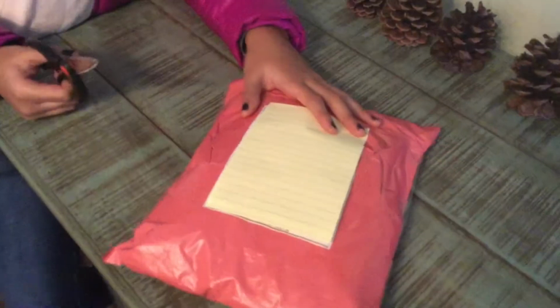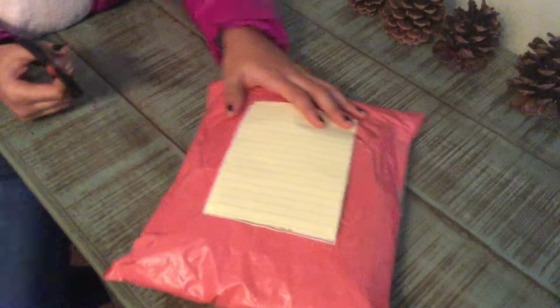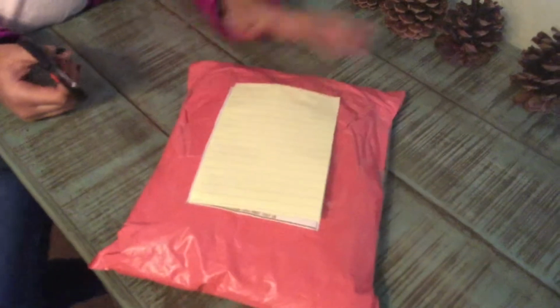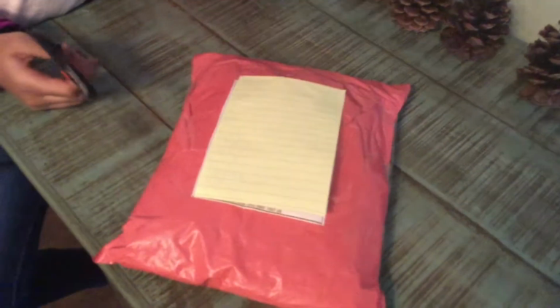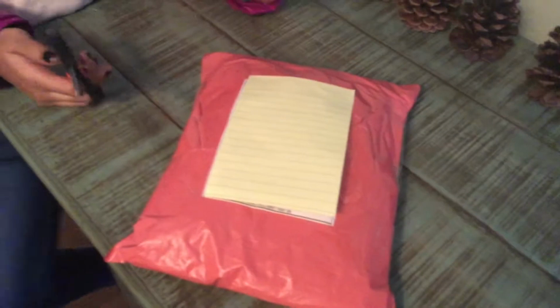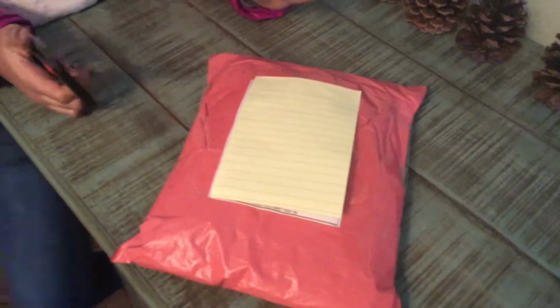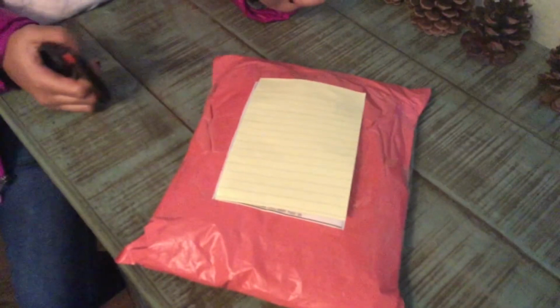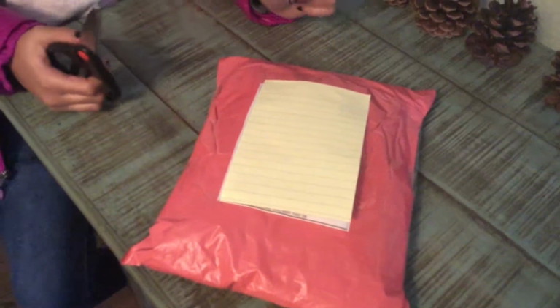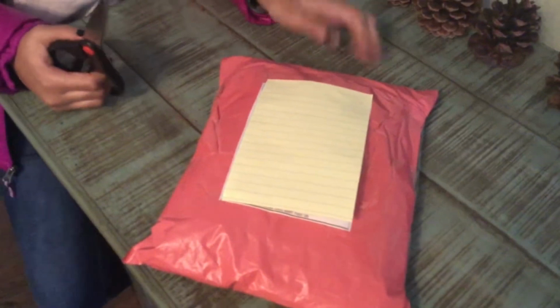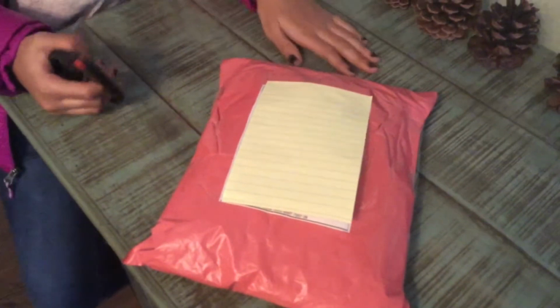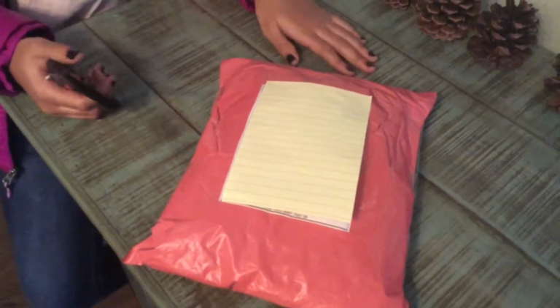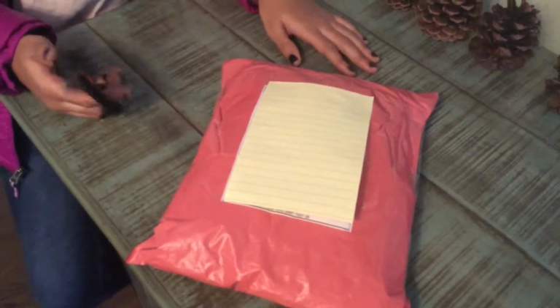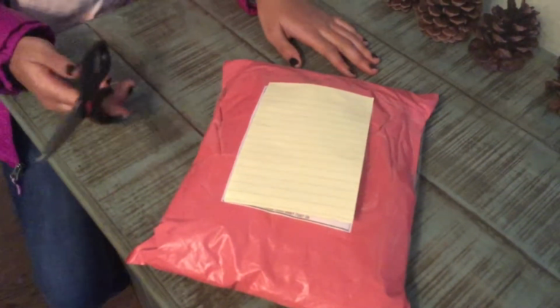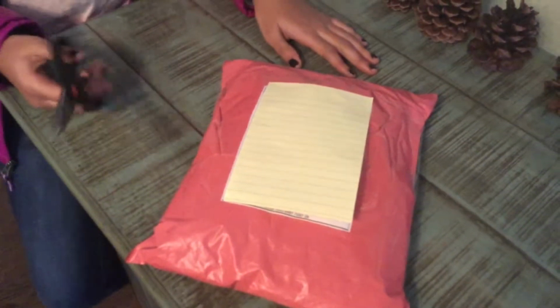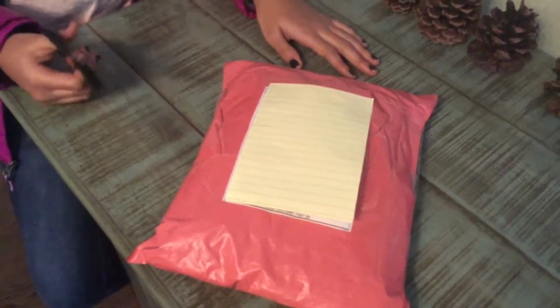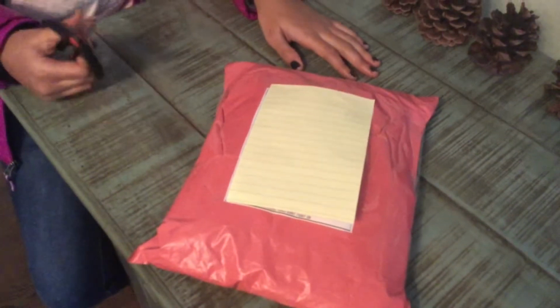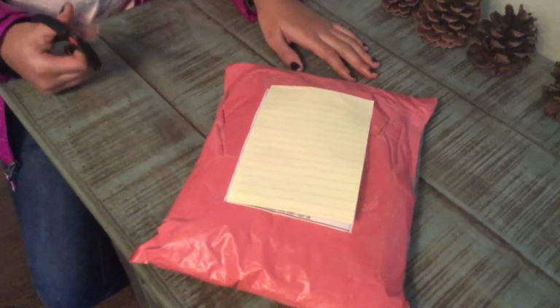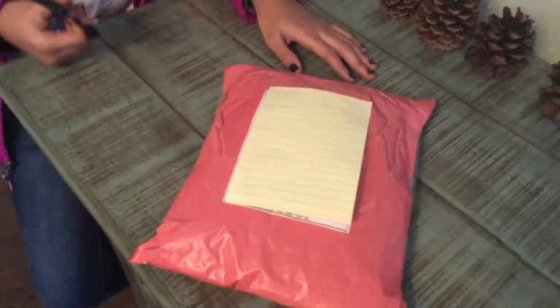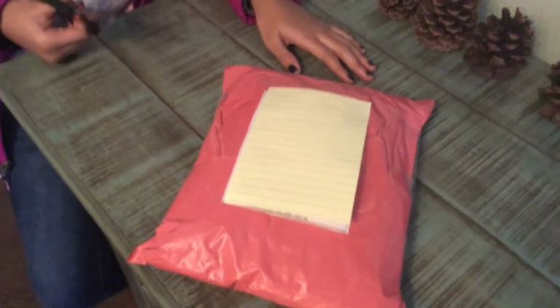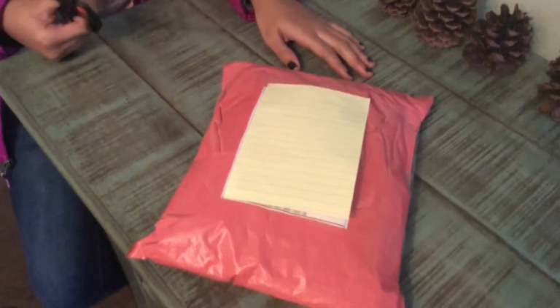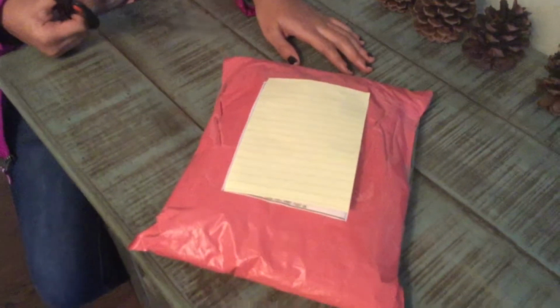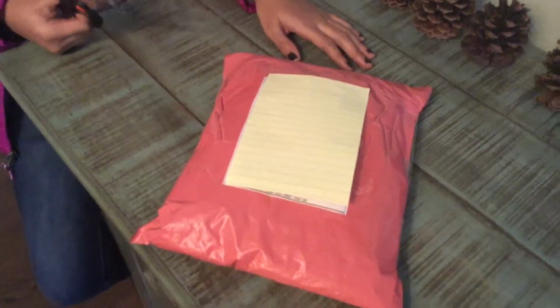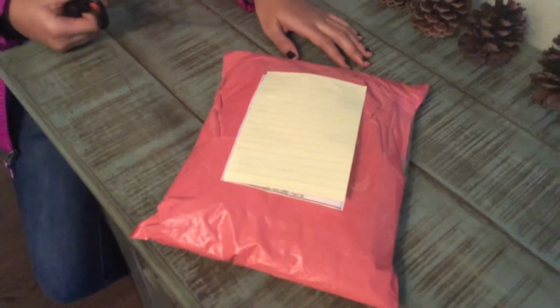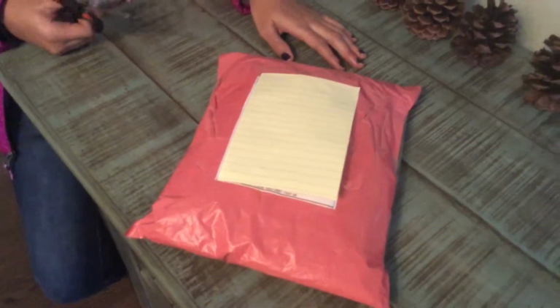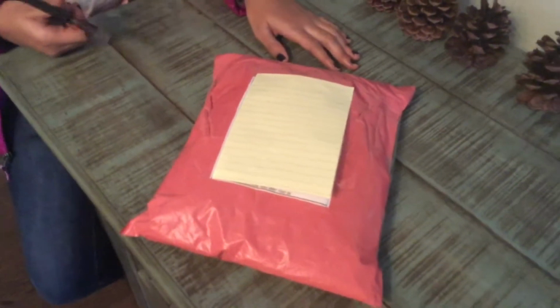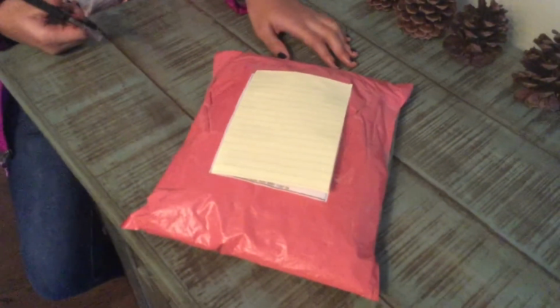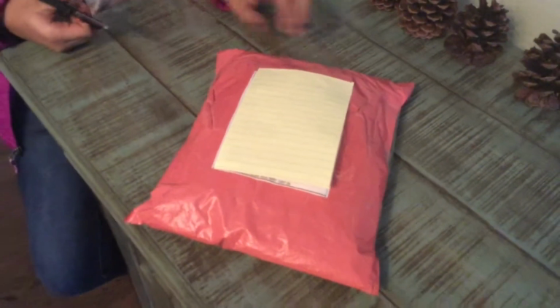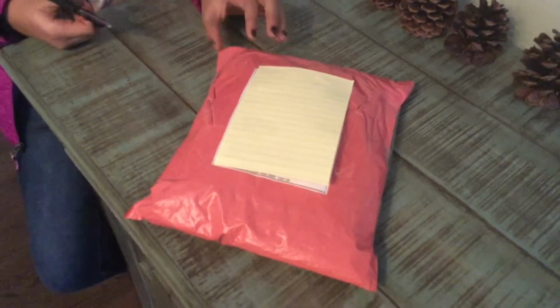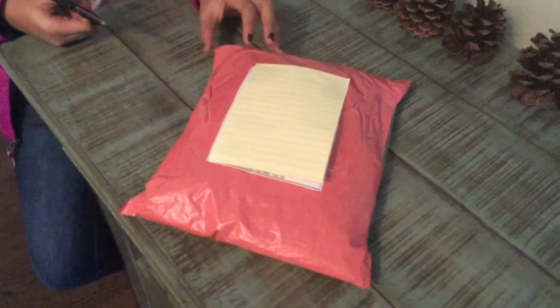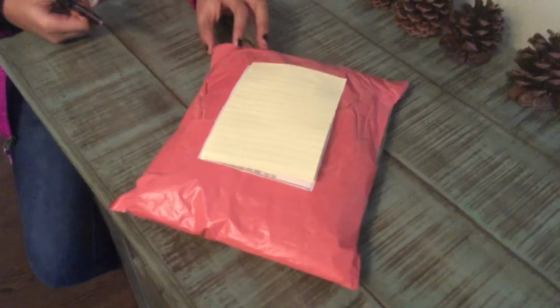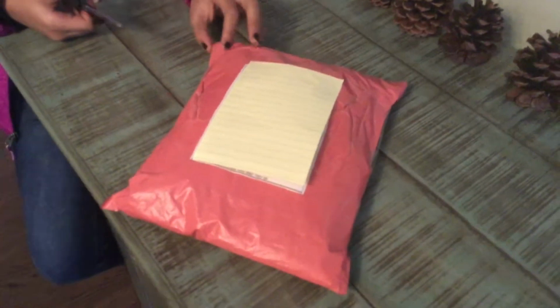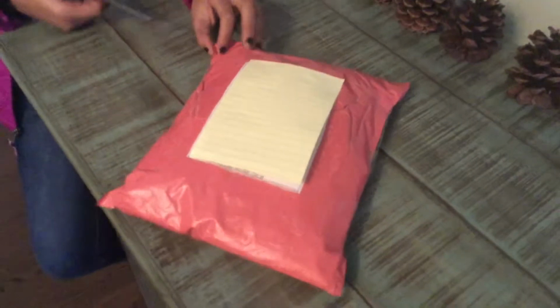Hi everyone, it's Noelle, and today I'm going to be opening my Cinderella dress that I got off of eBay. I'm really excited.